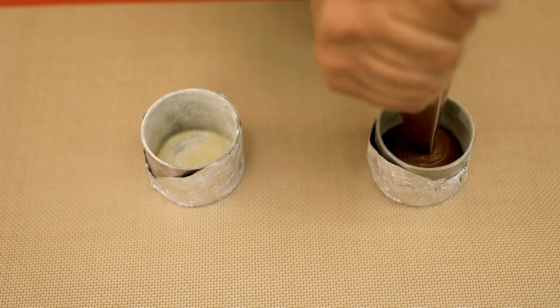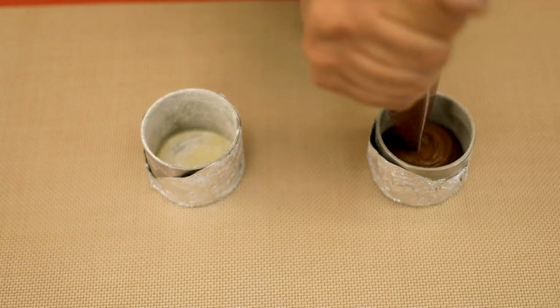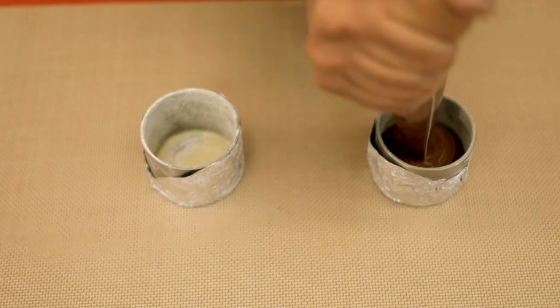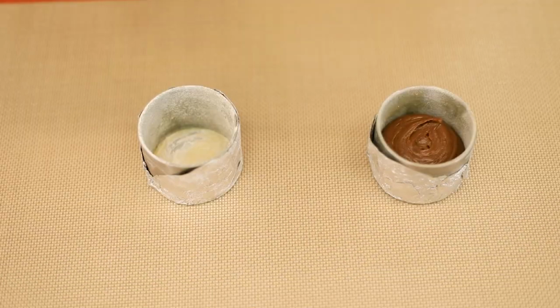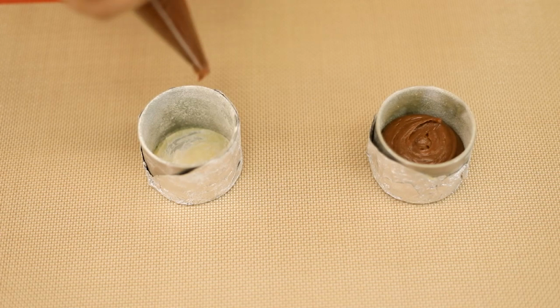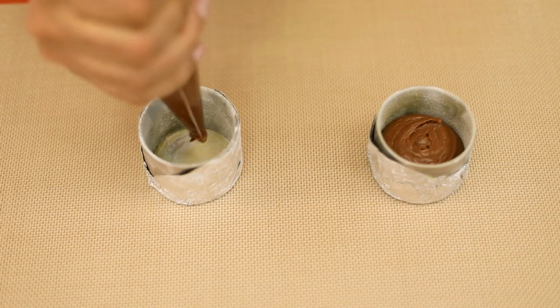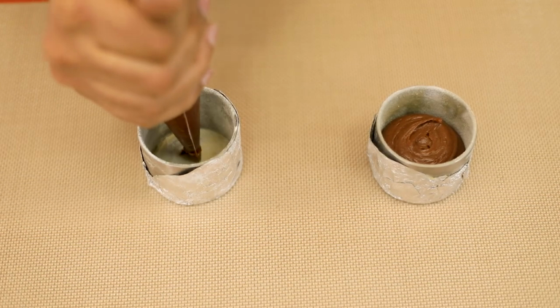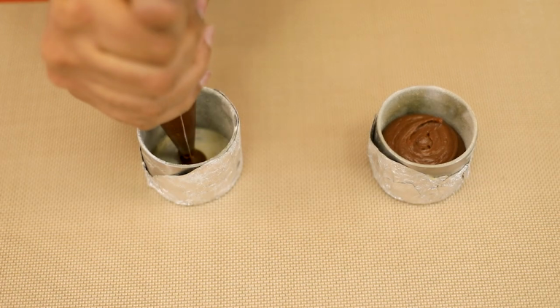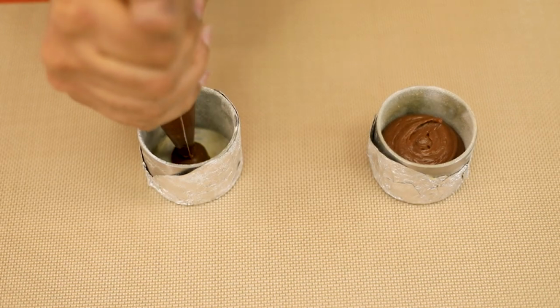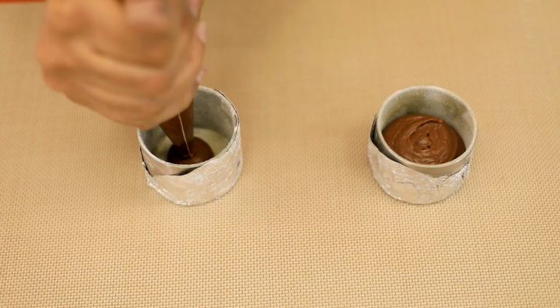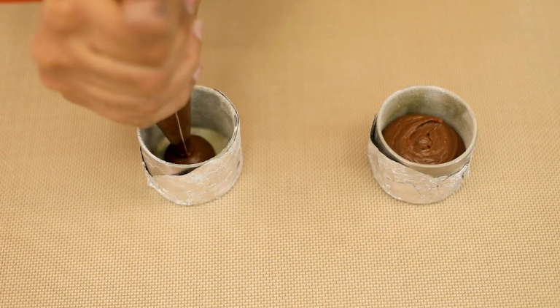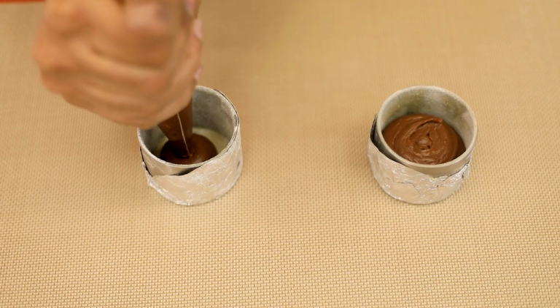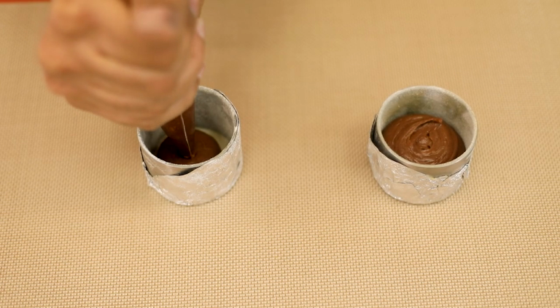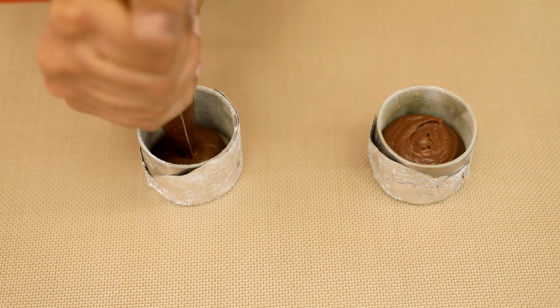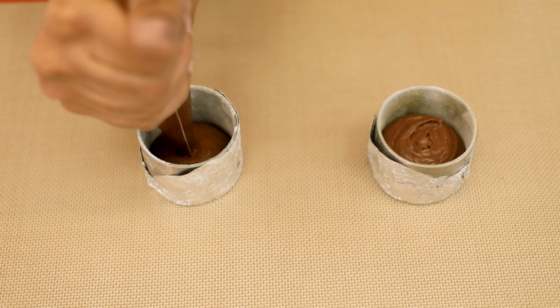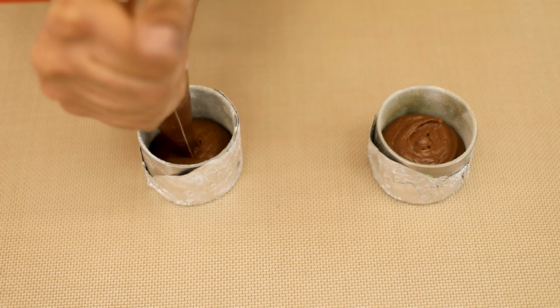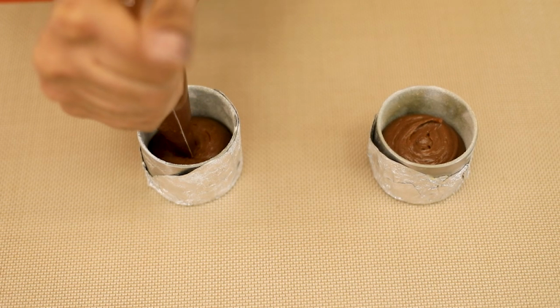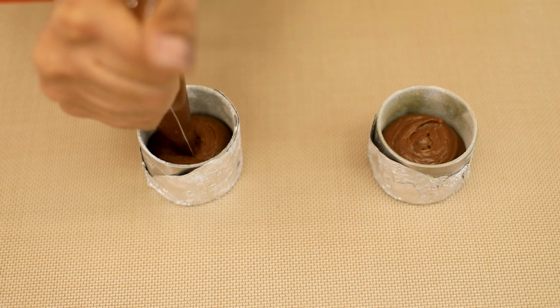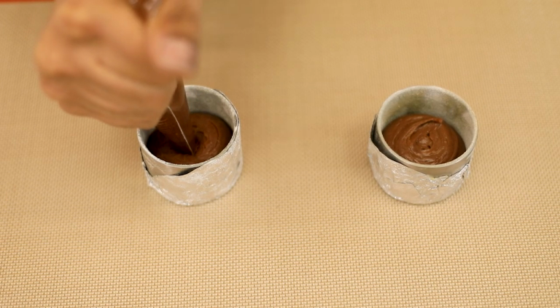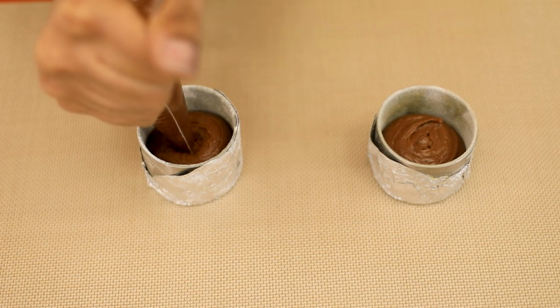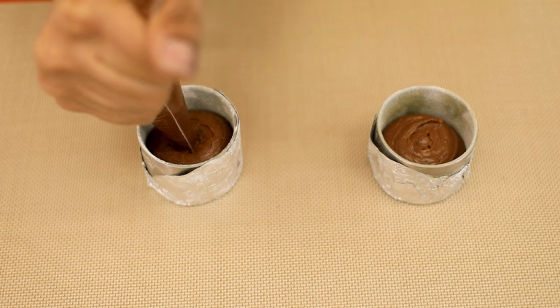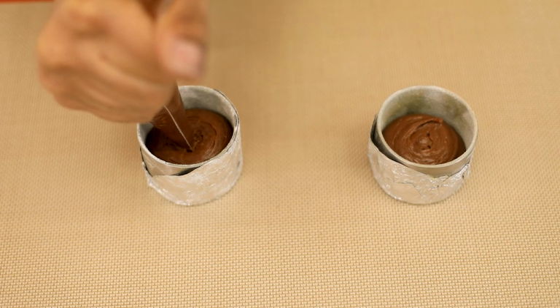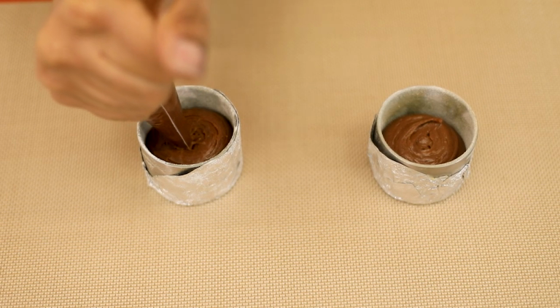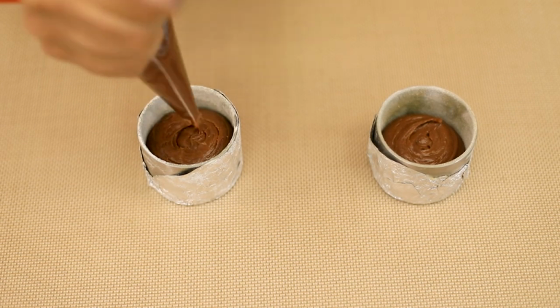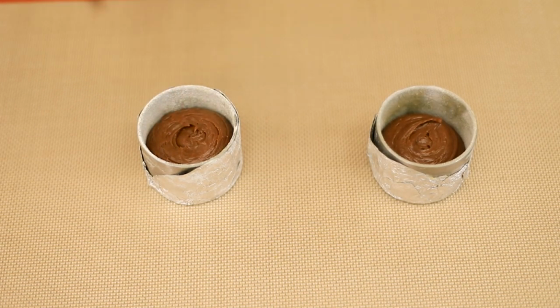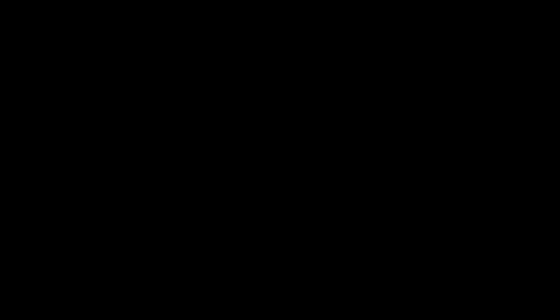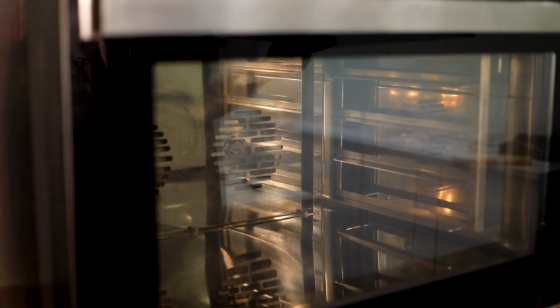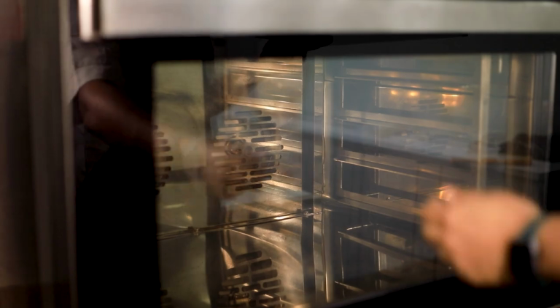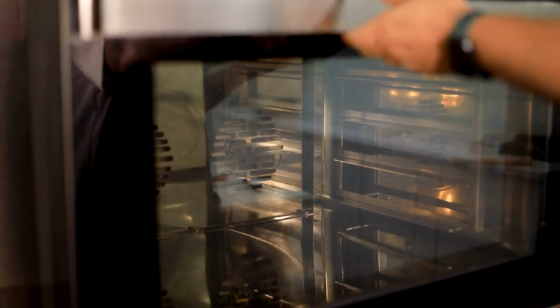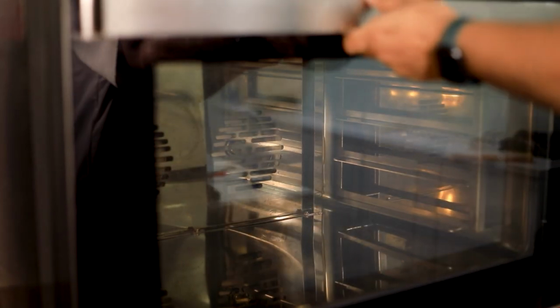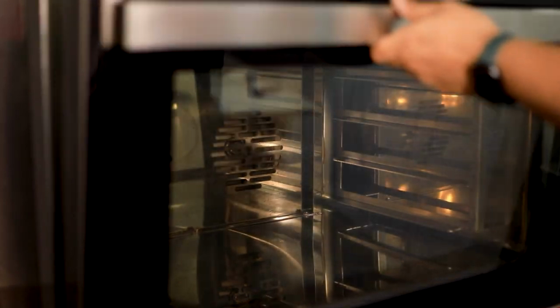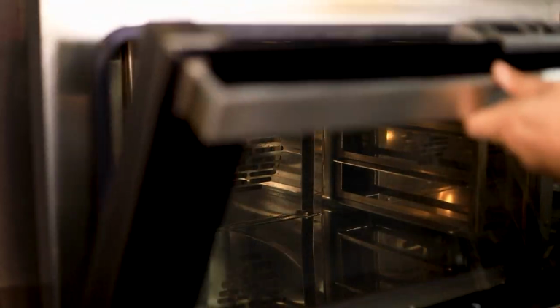I've already preheated my oven at 190 degrees centigrade, and I'm gonna place my cake rings inside the oven.